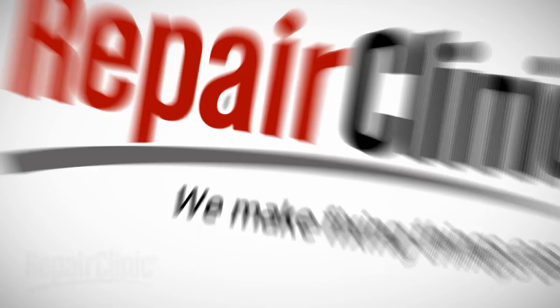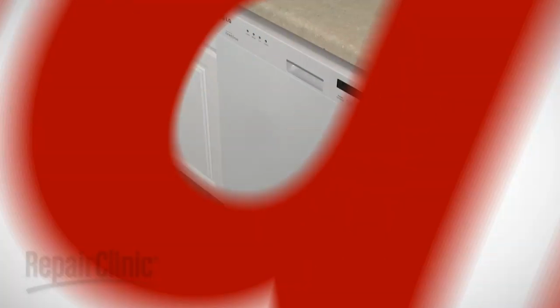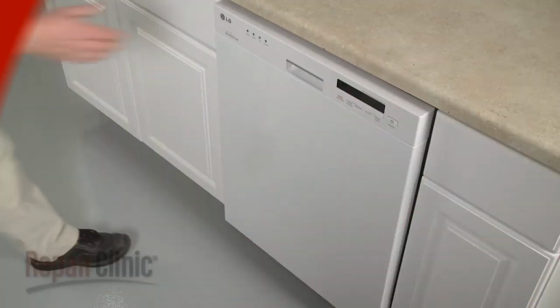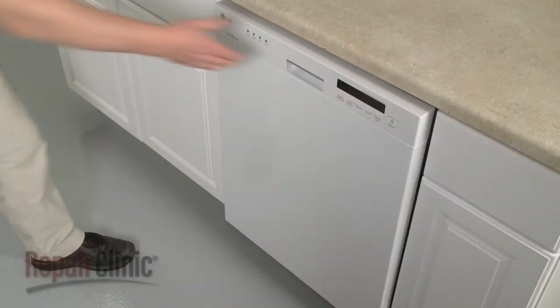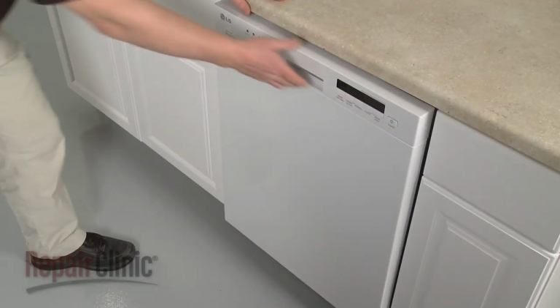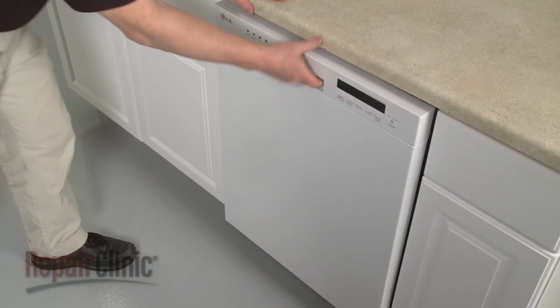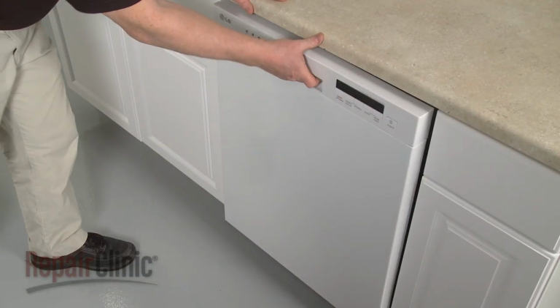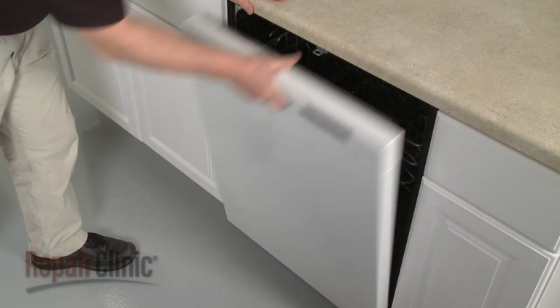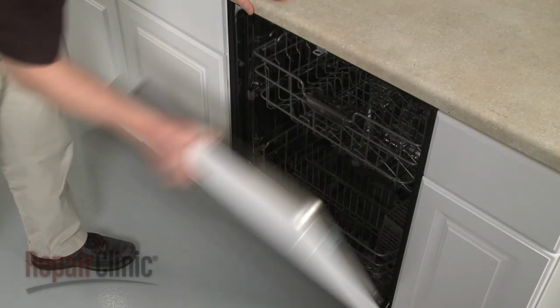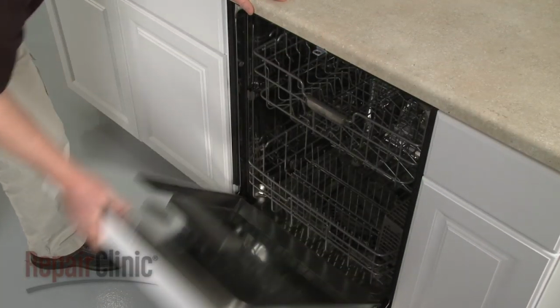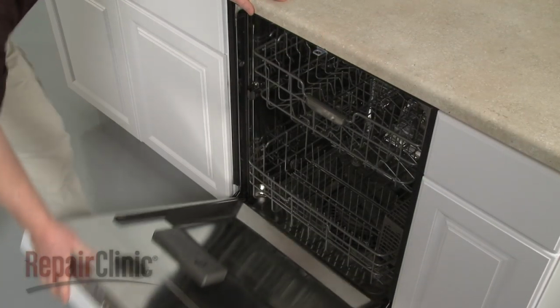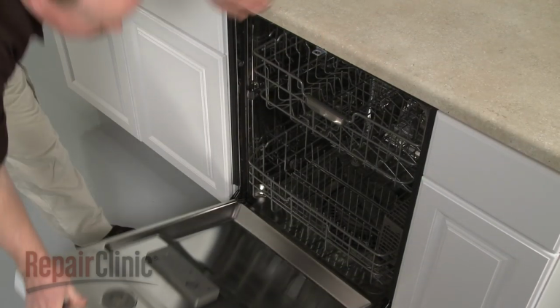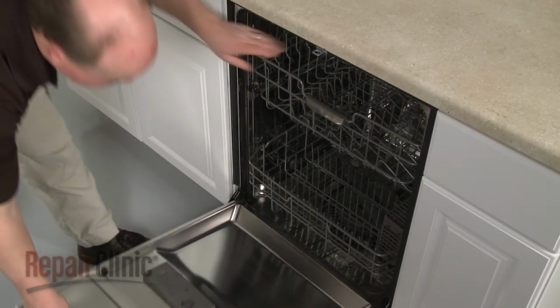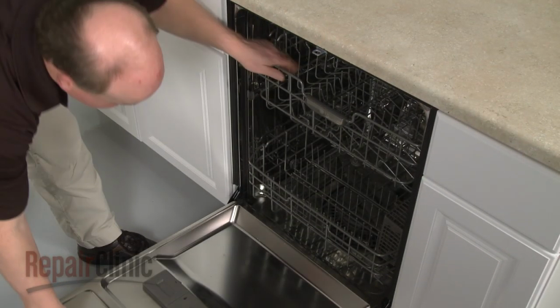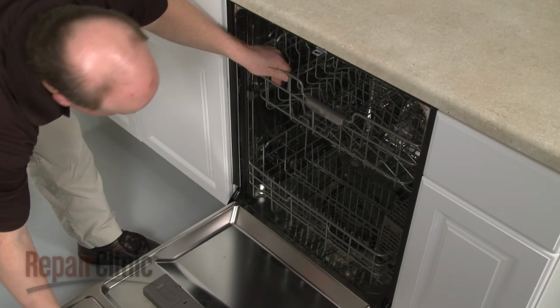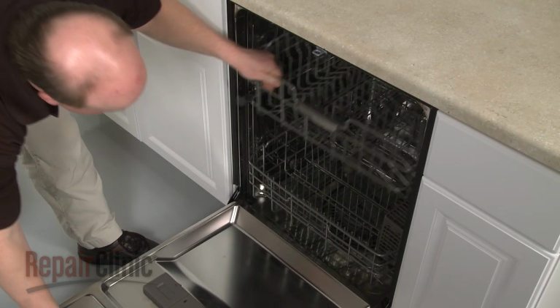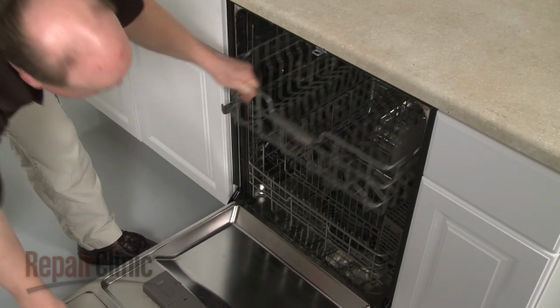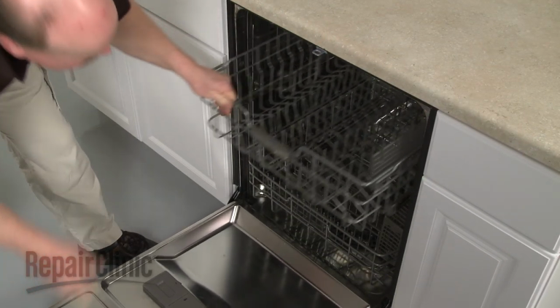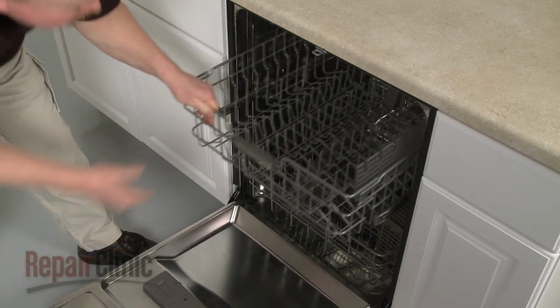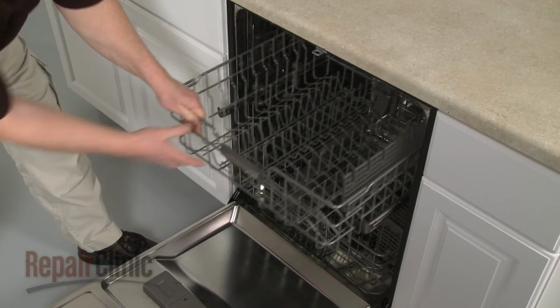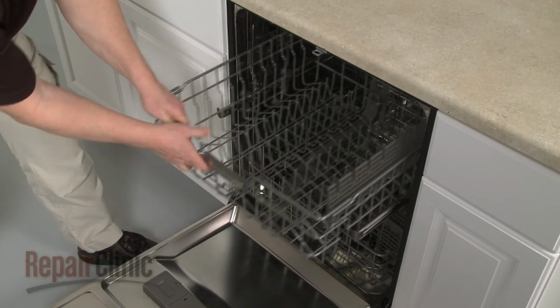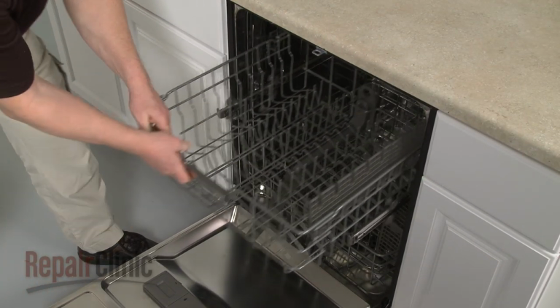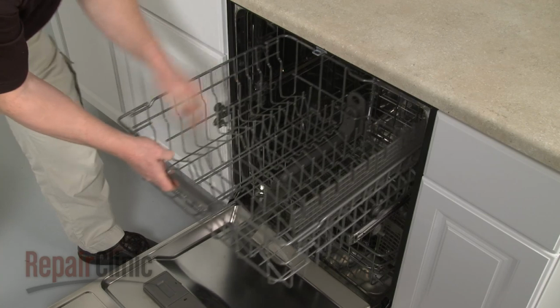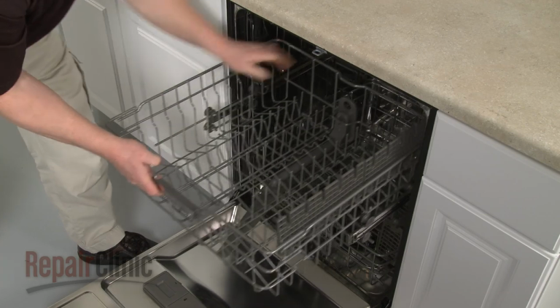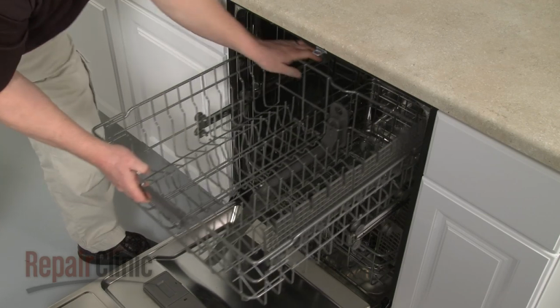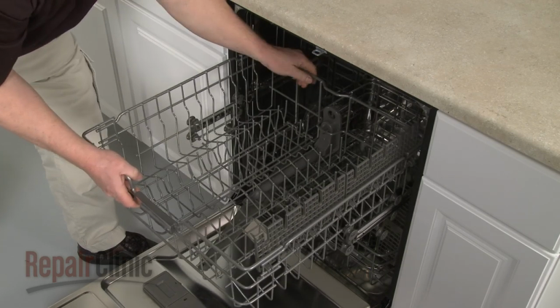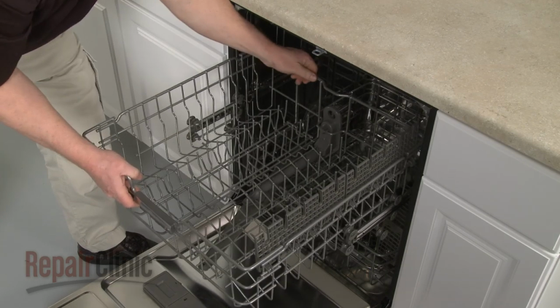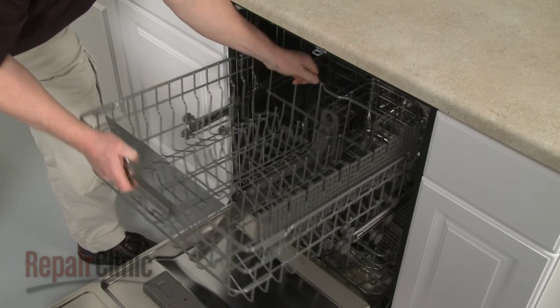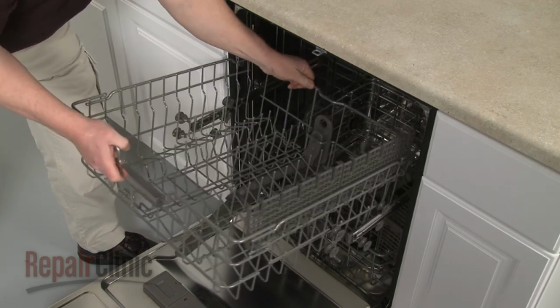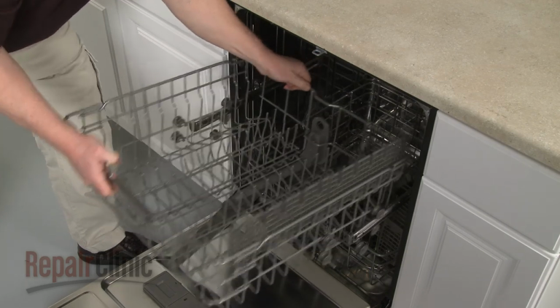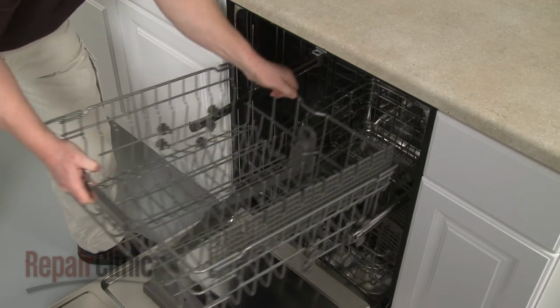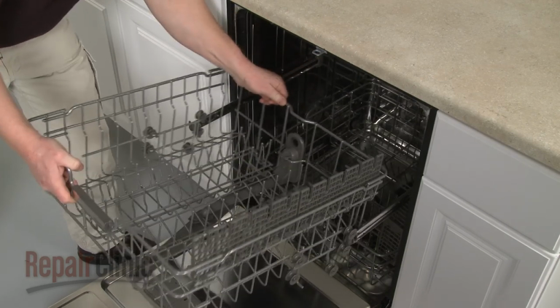To replace the check valve on your dishwasher, first remove the upper and lower dish racks.